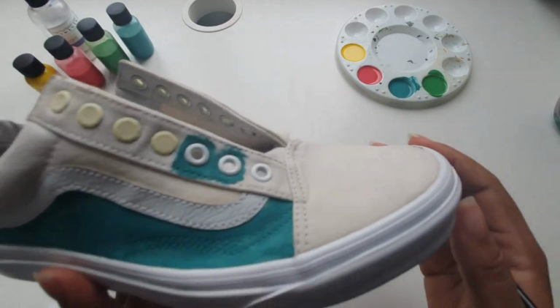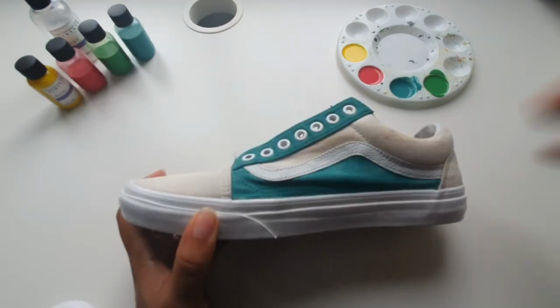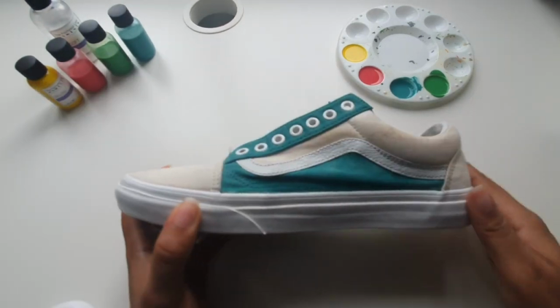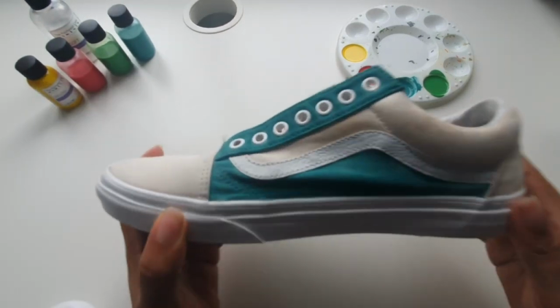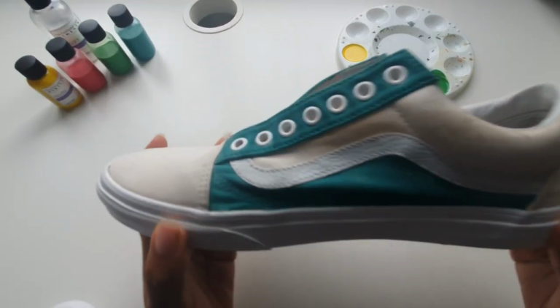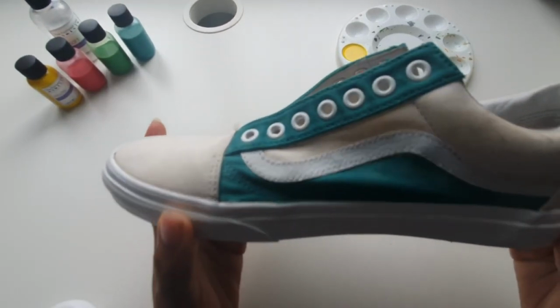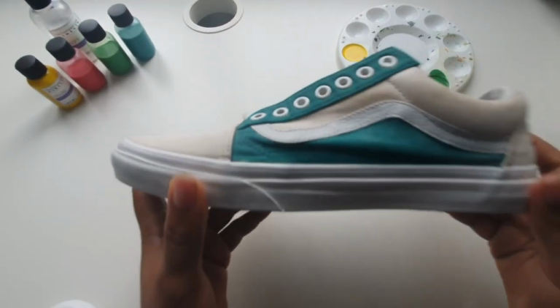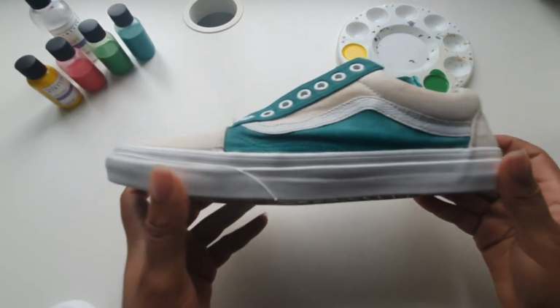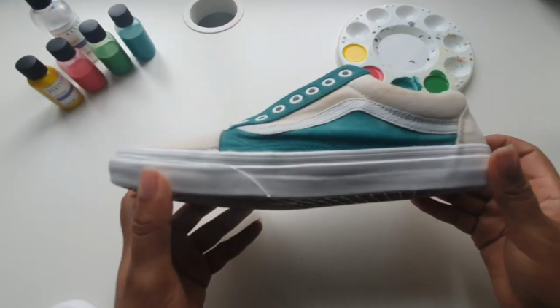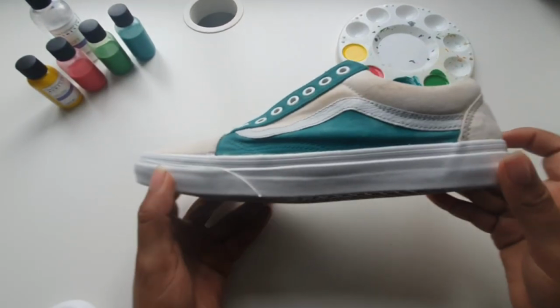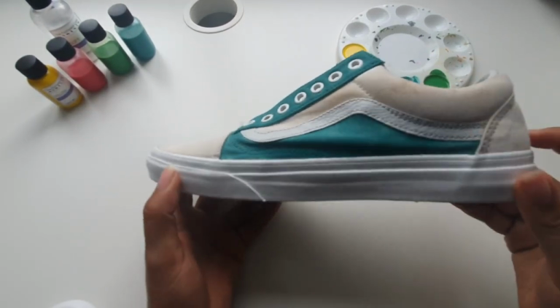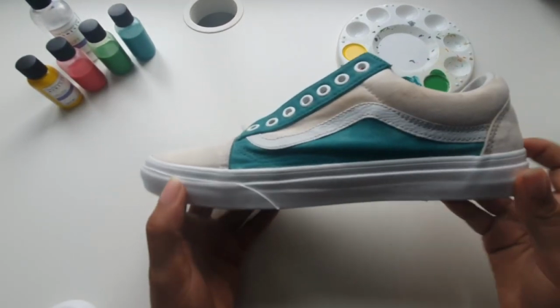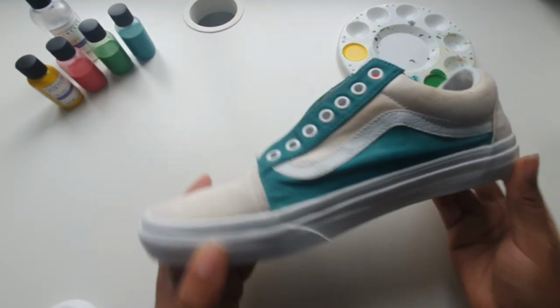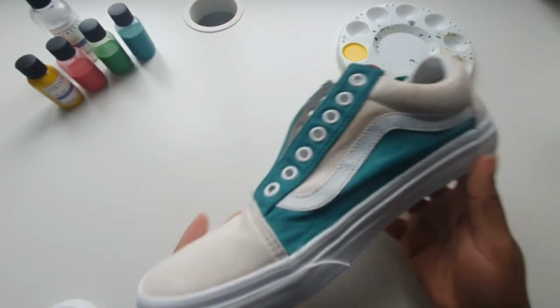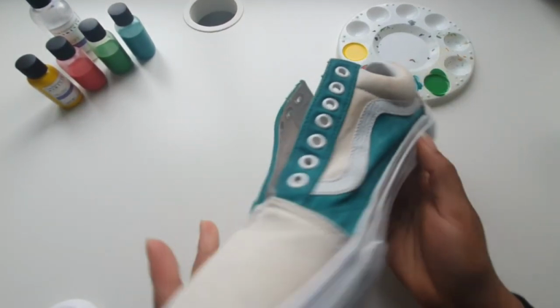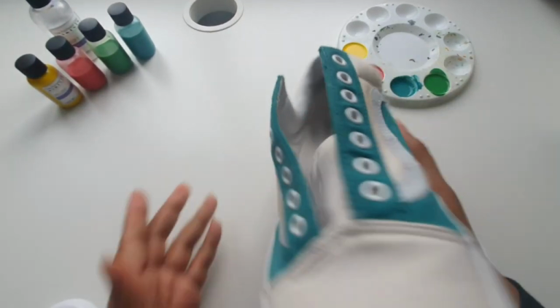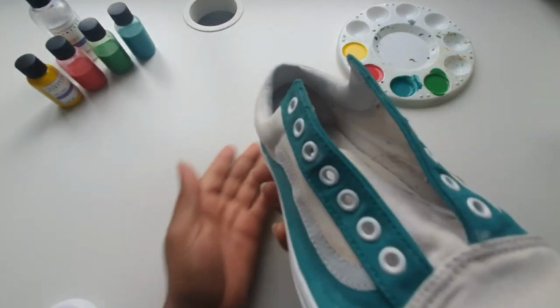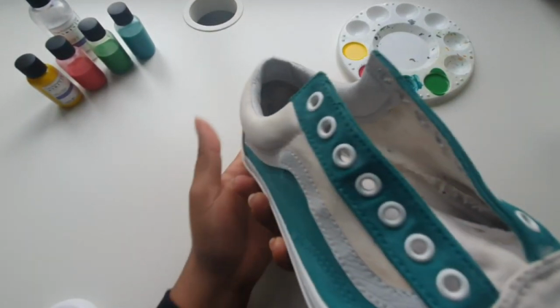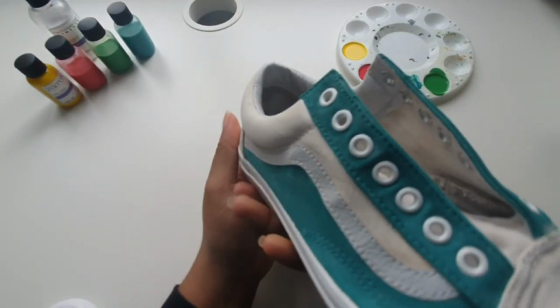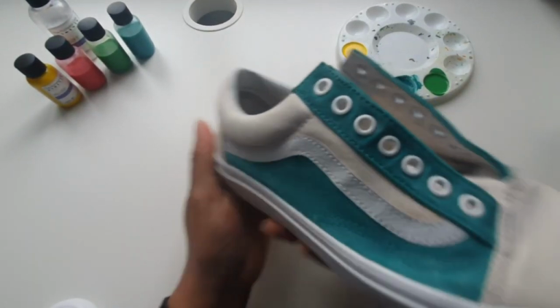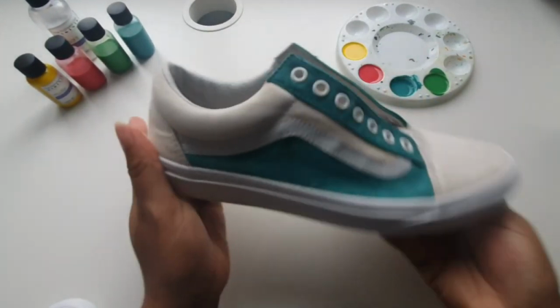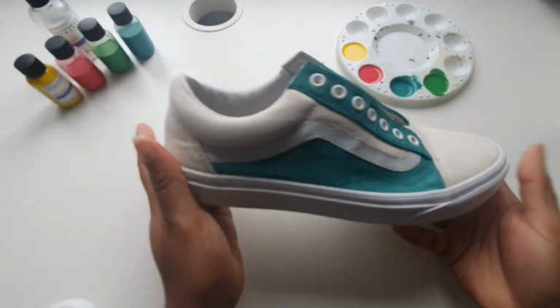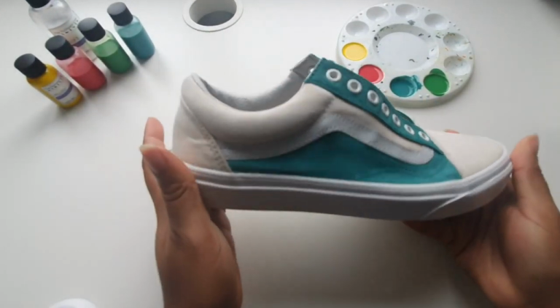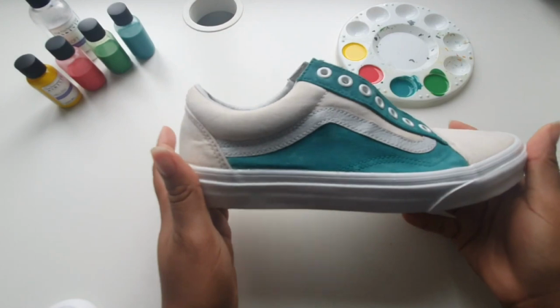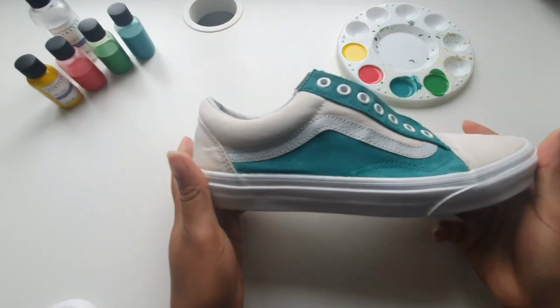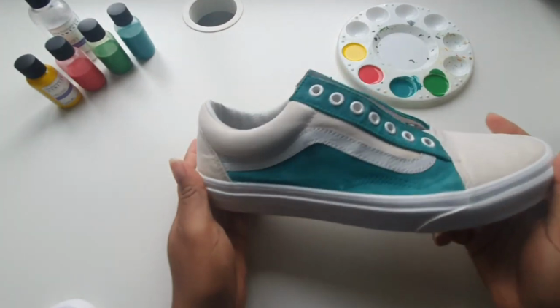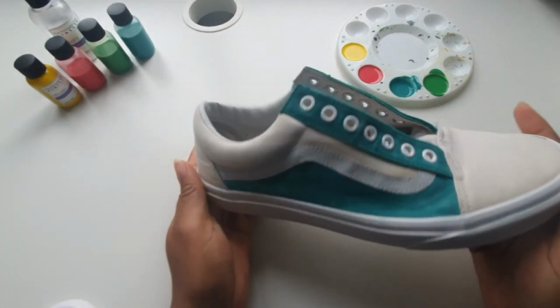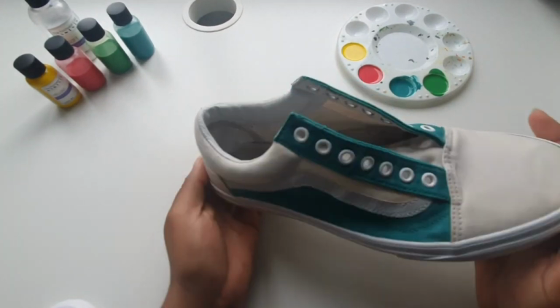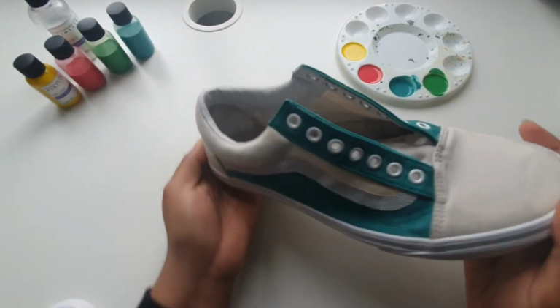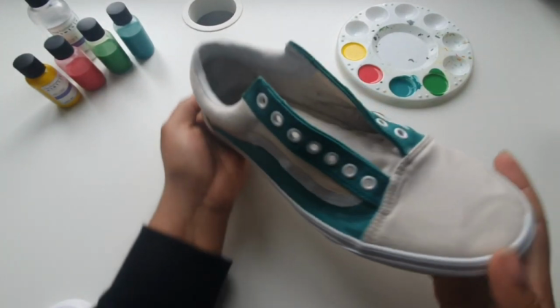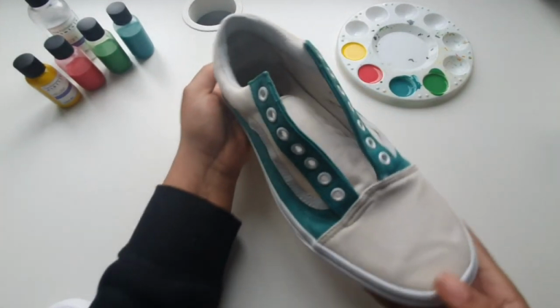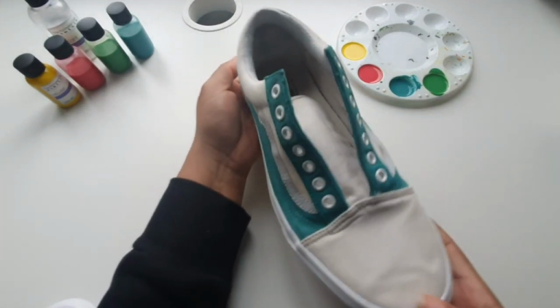Now that we've finished our first coat of paint we're going to apply two to three more light coats until the area is fully saturated.